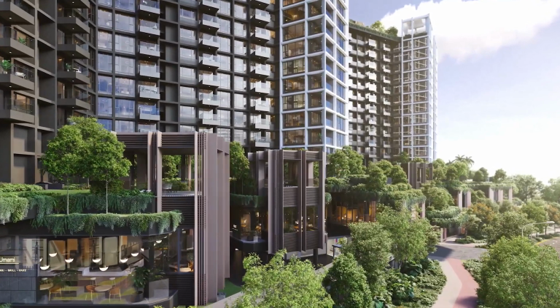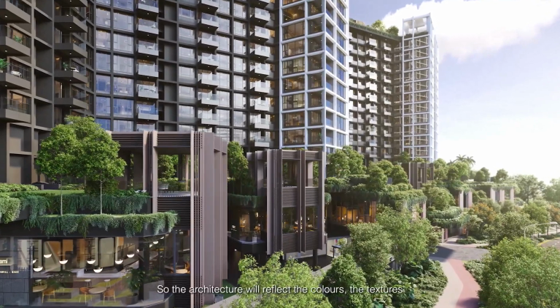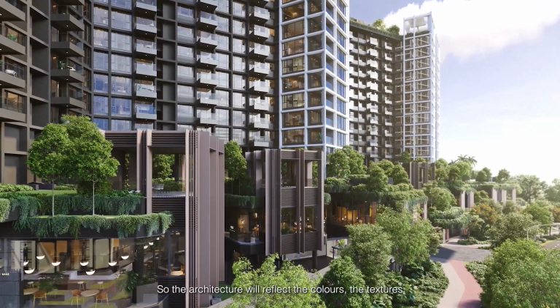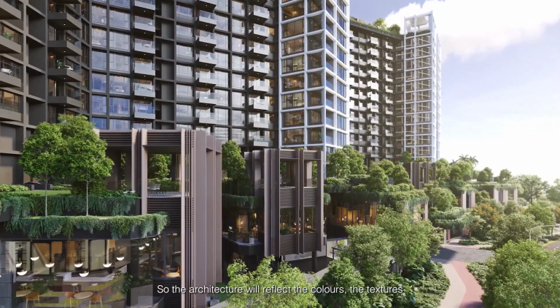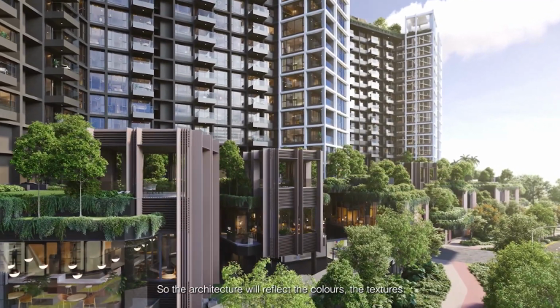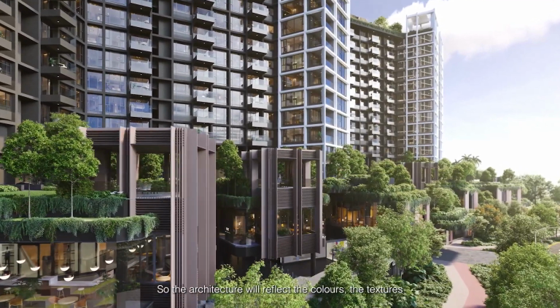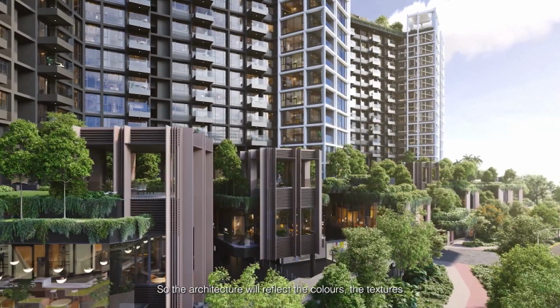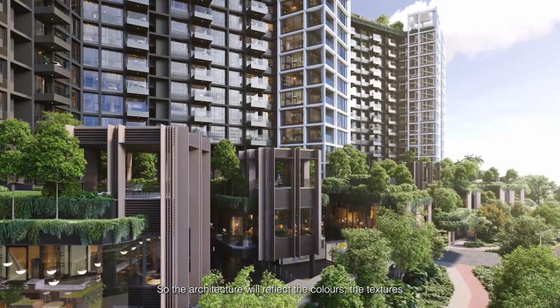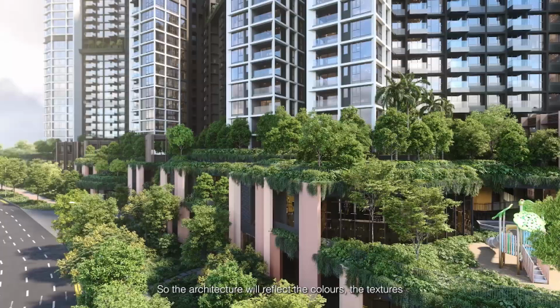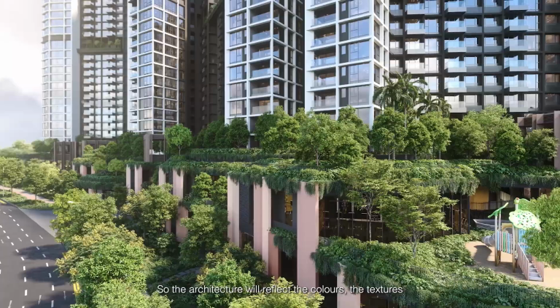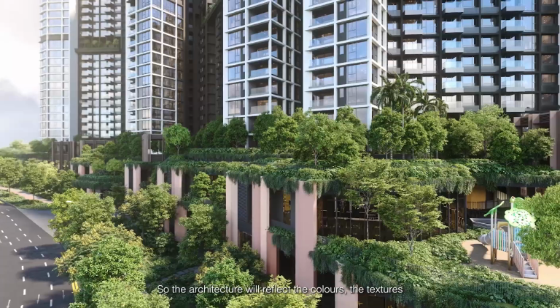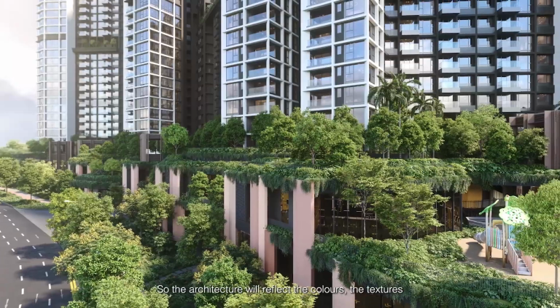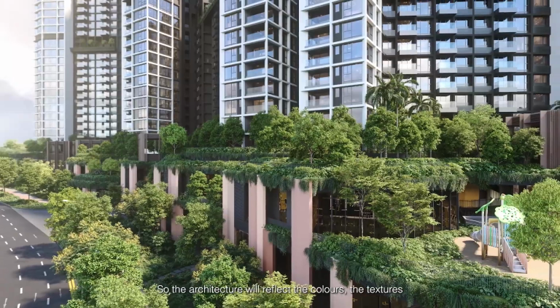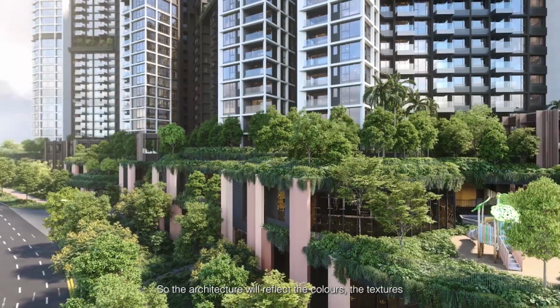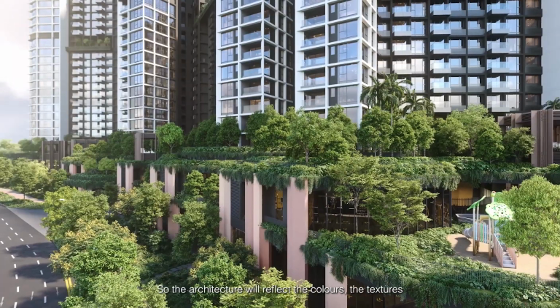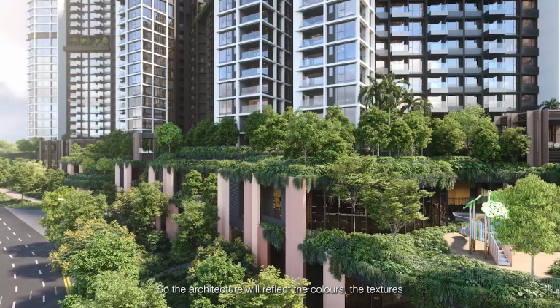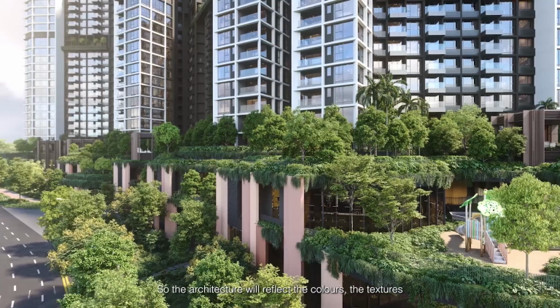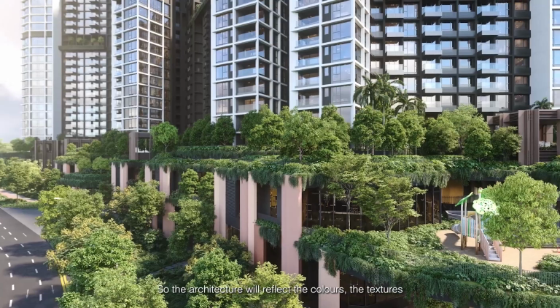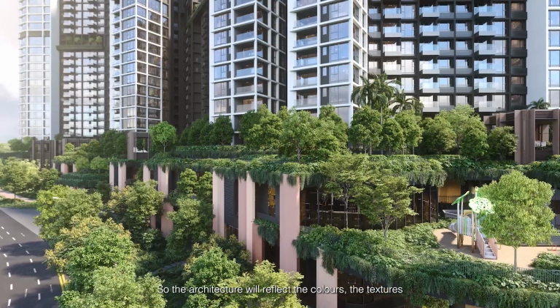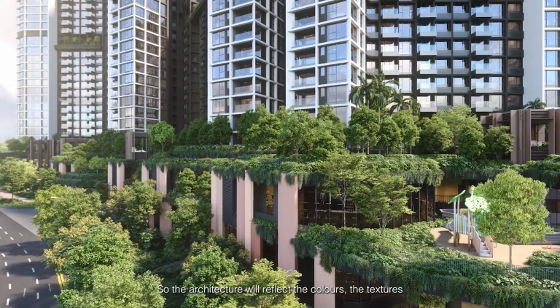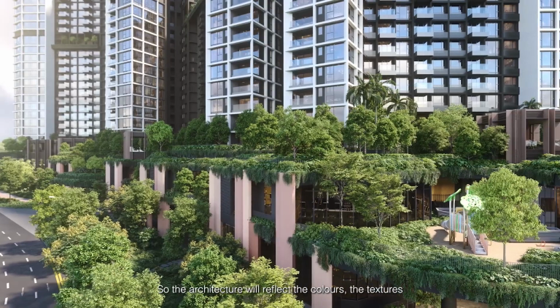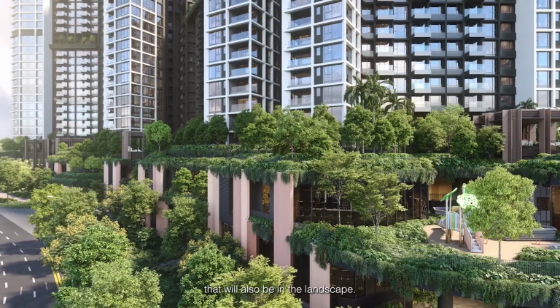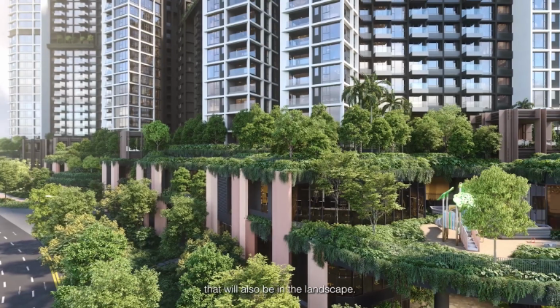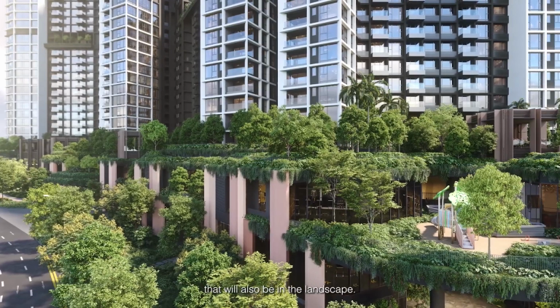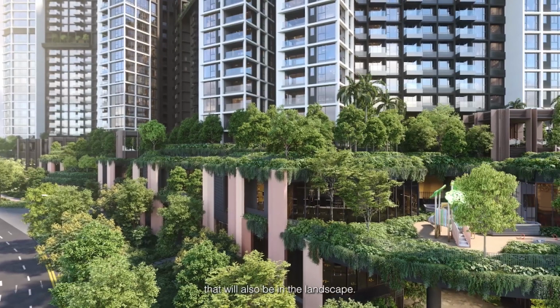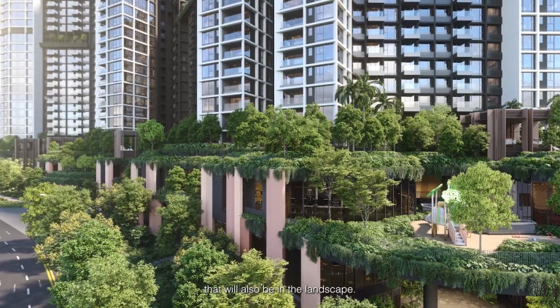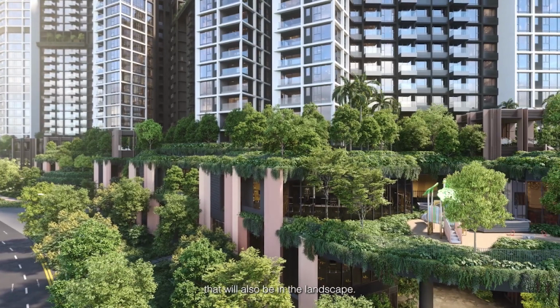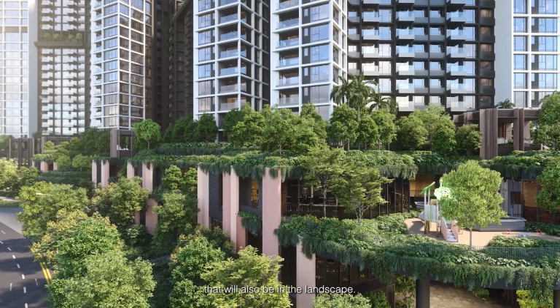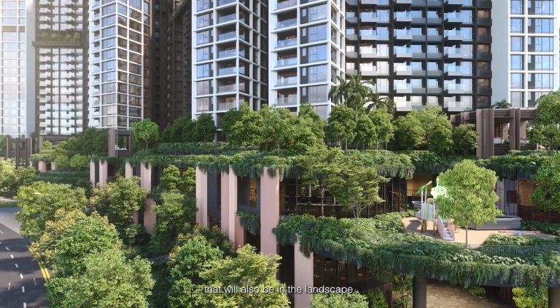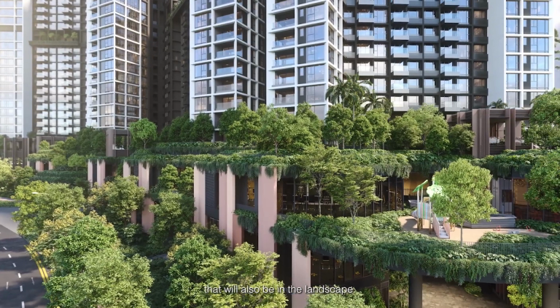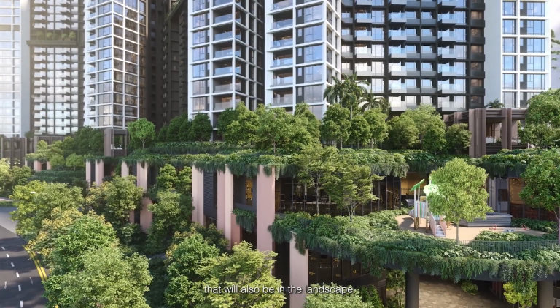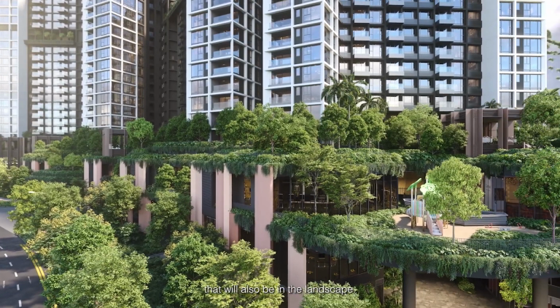So the architecture will reflect it — the colours, the textures. That will also be in the landscape.